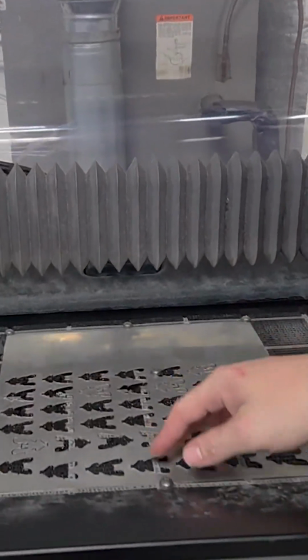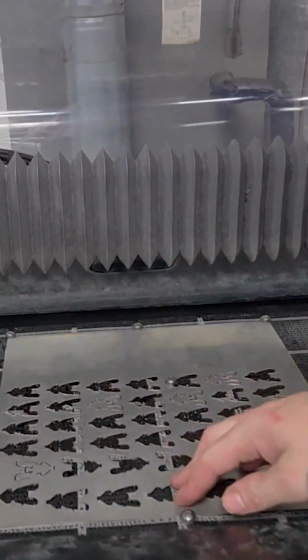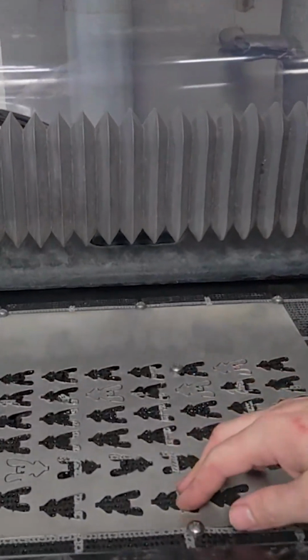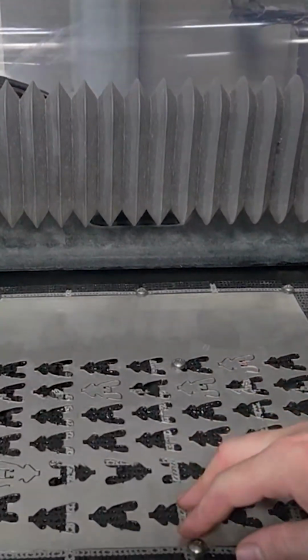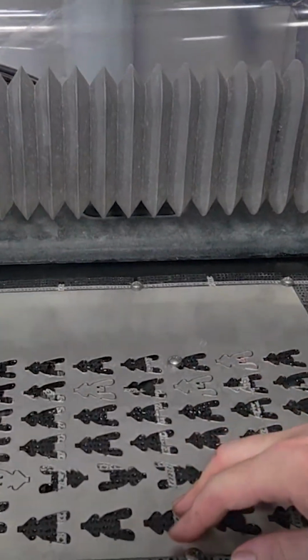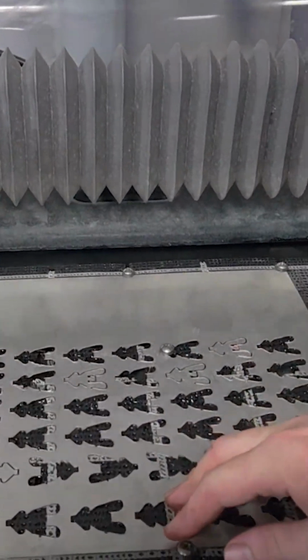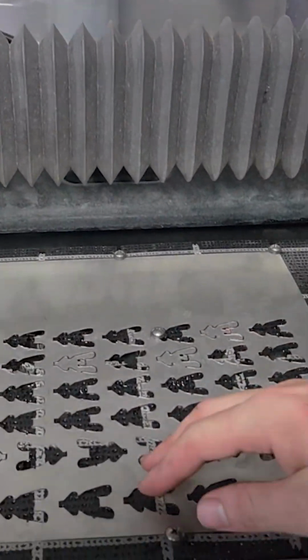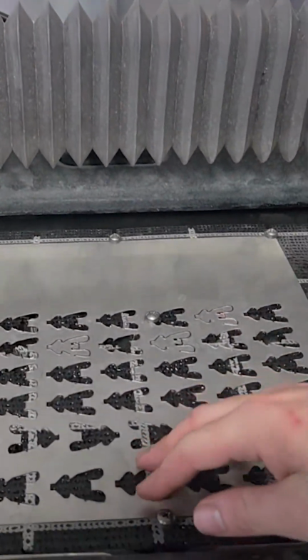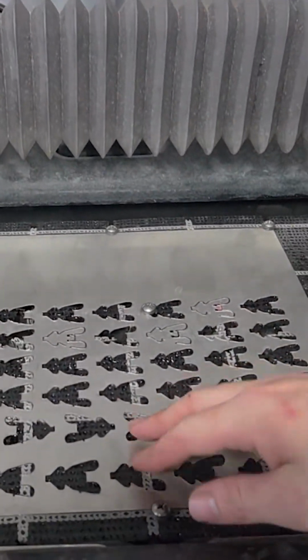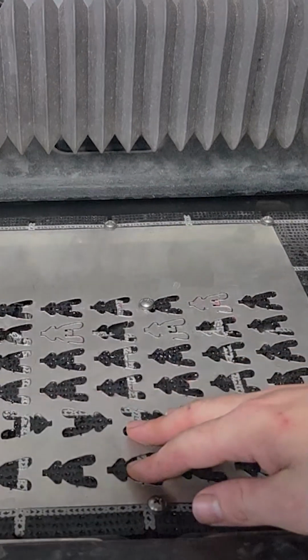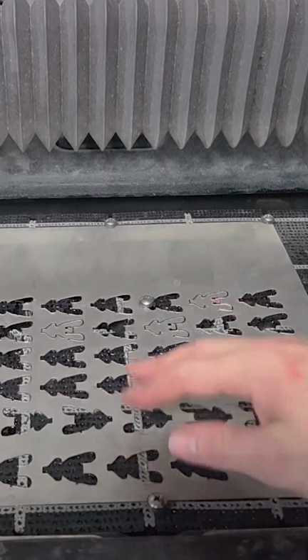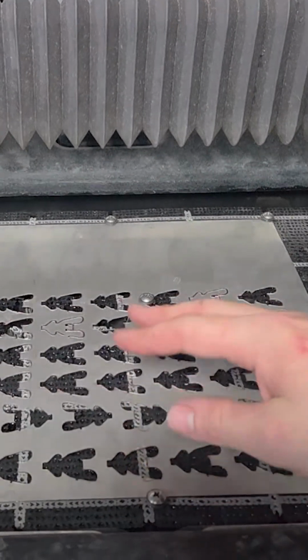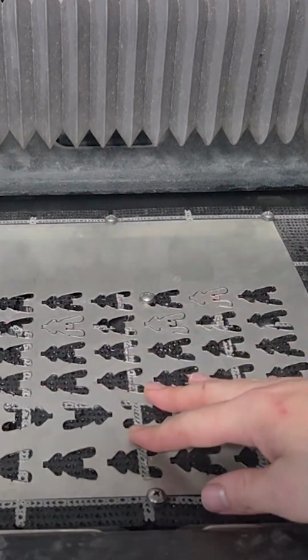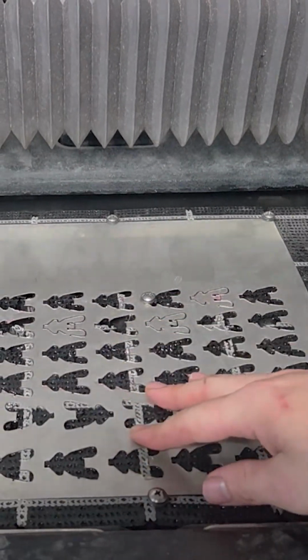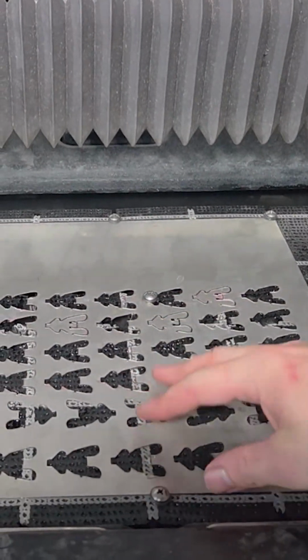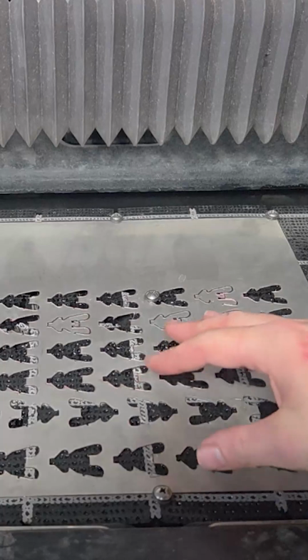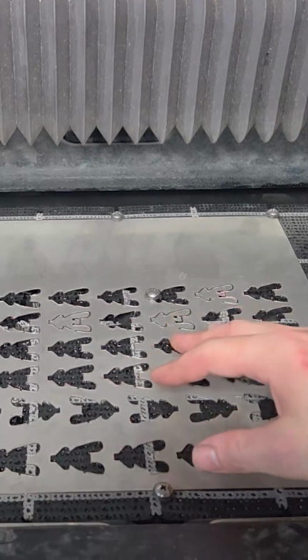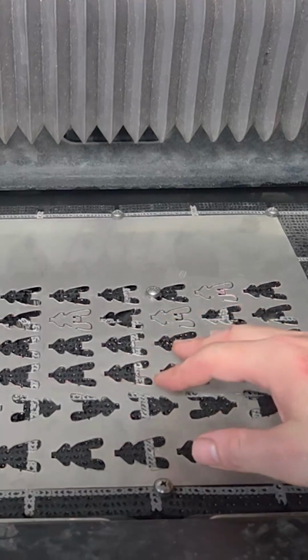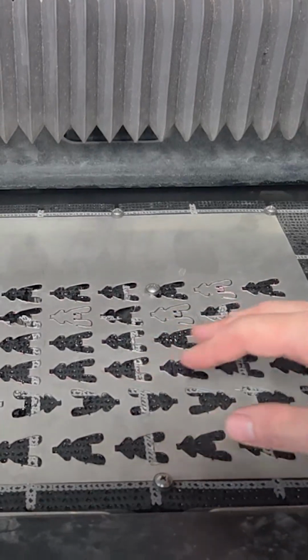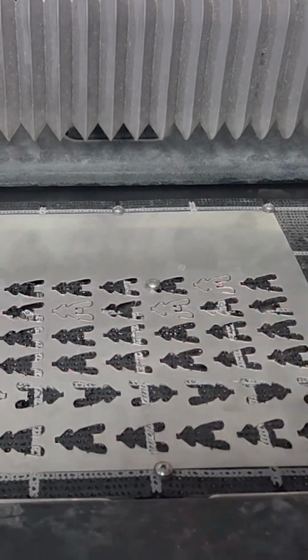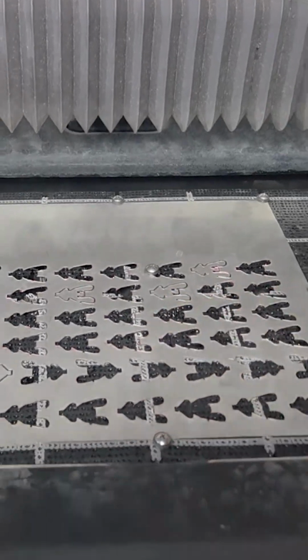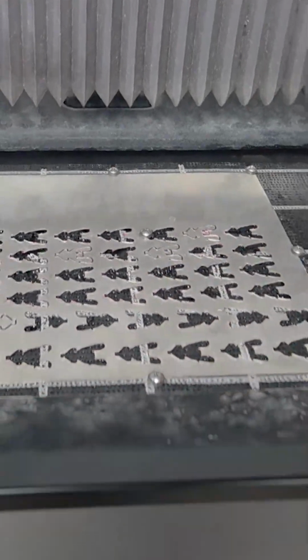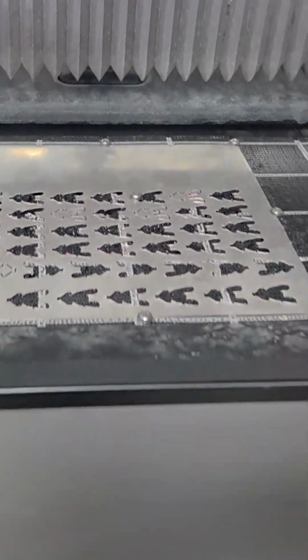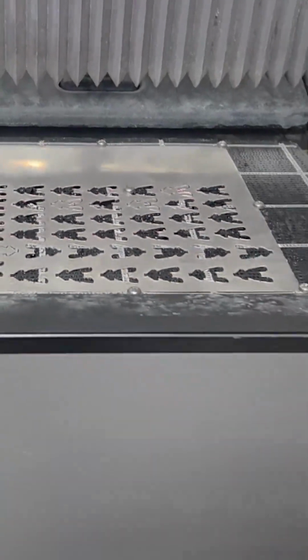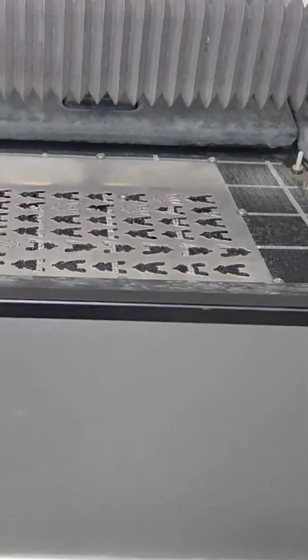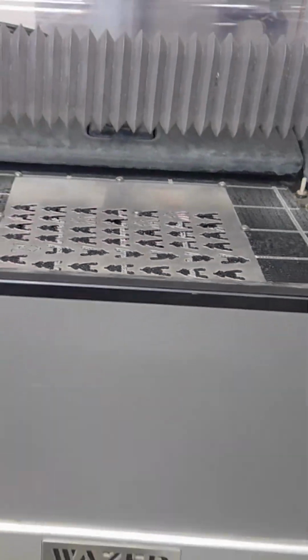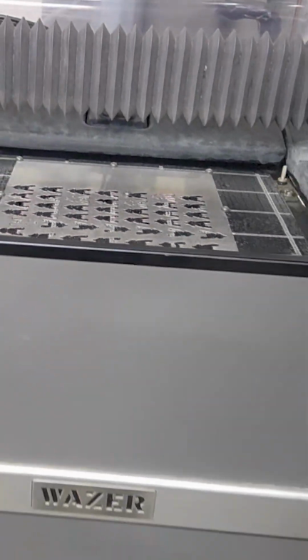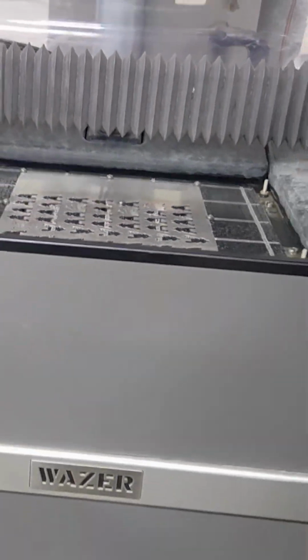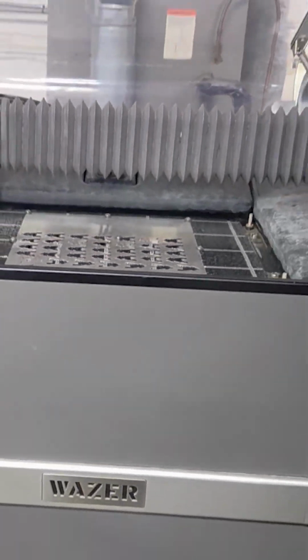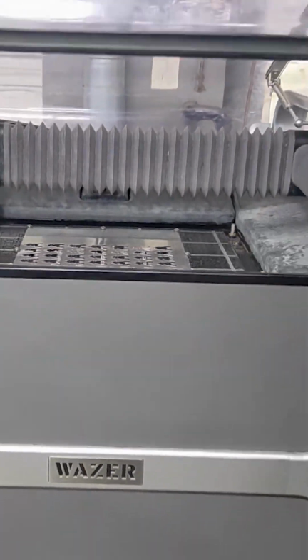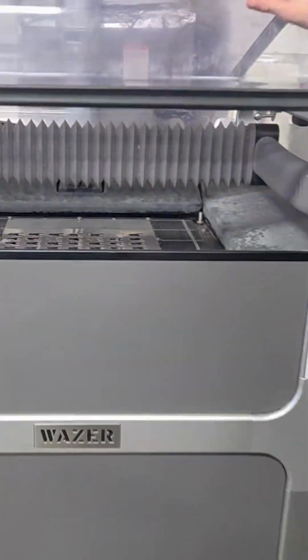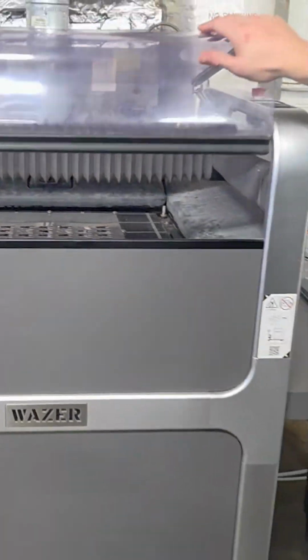We're just cutting these clips off as part of assembly for a plant. And I'm just going to close it up and let it run.